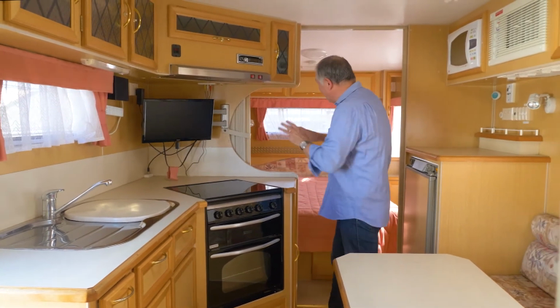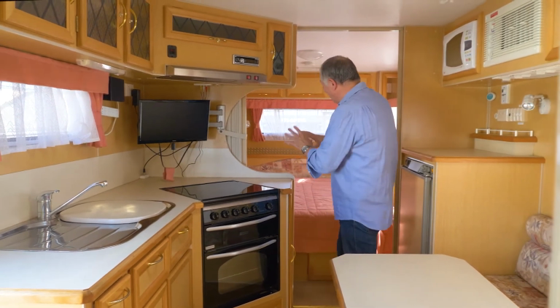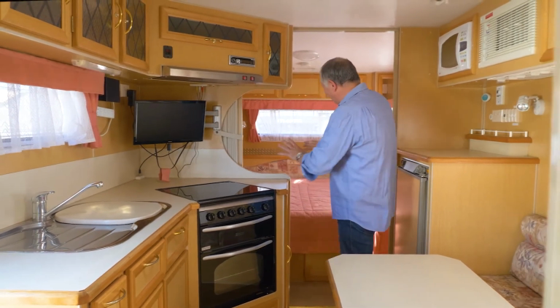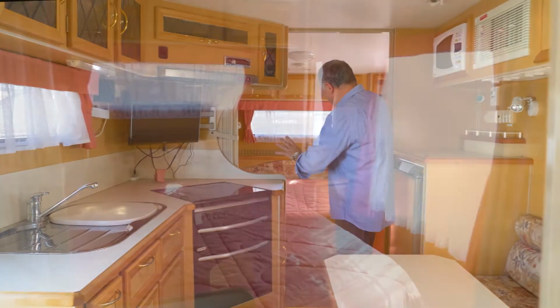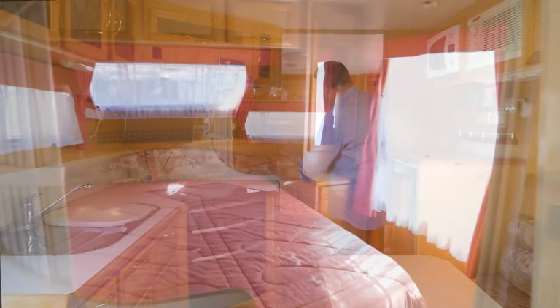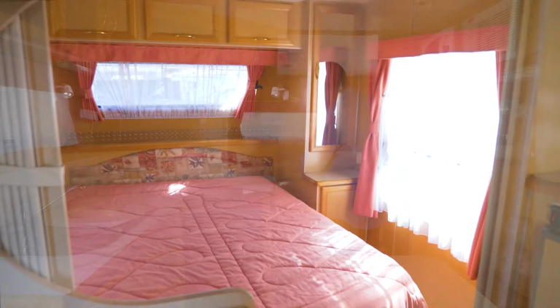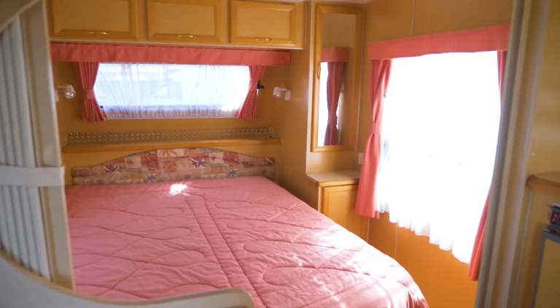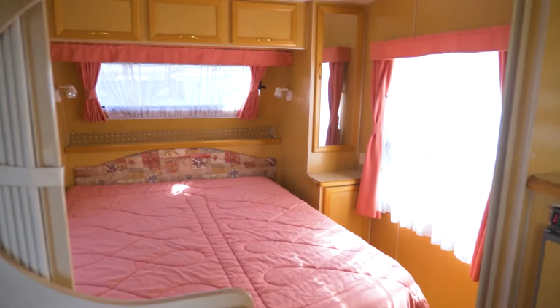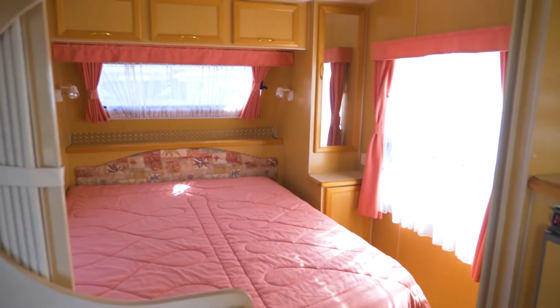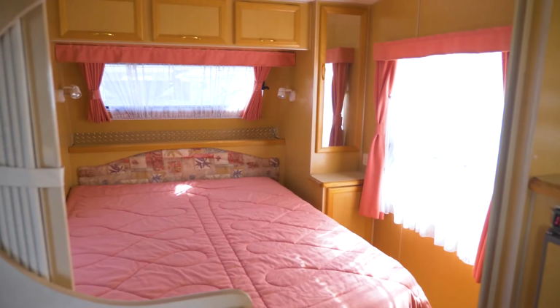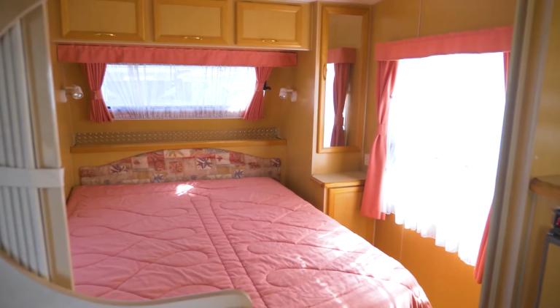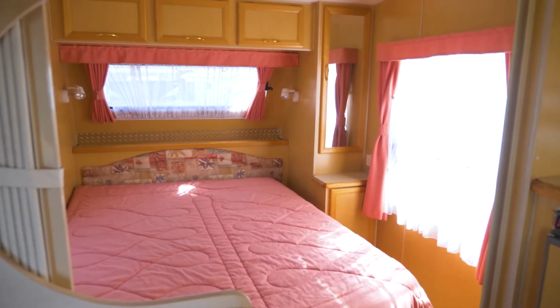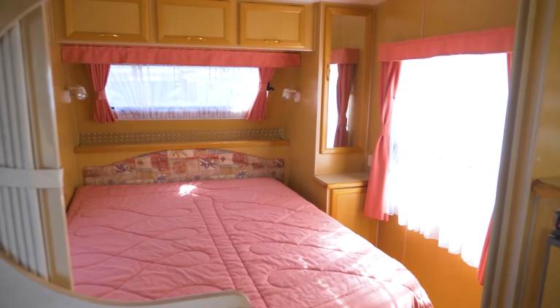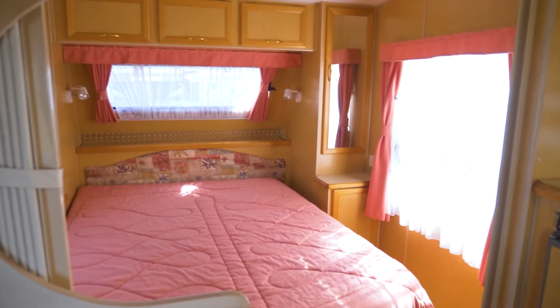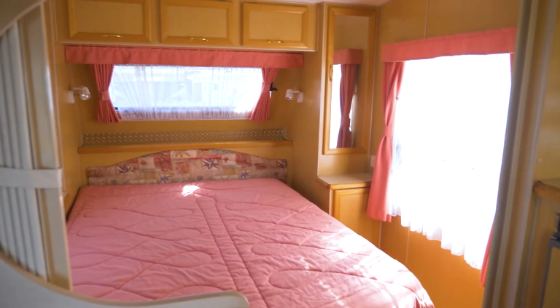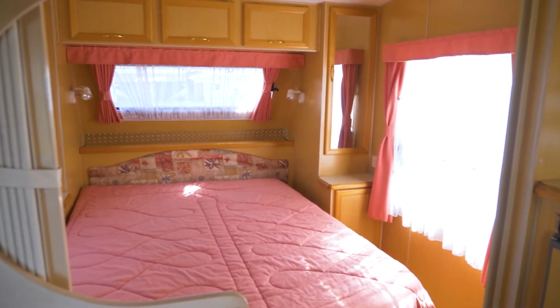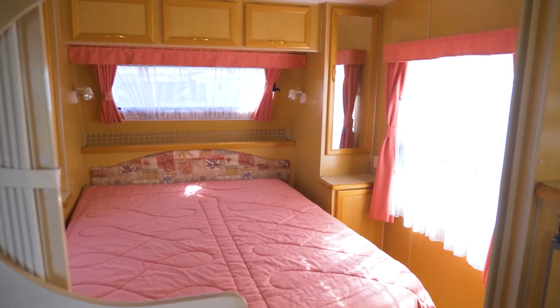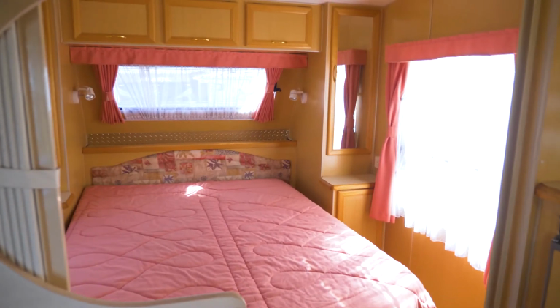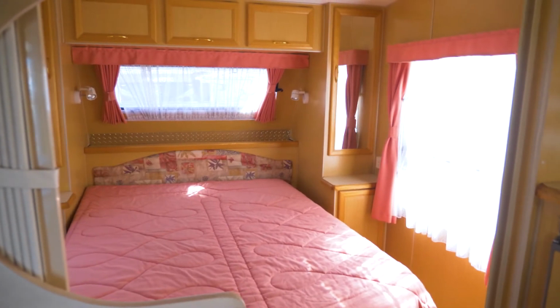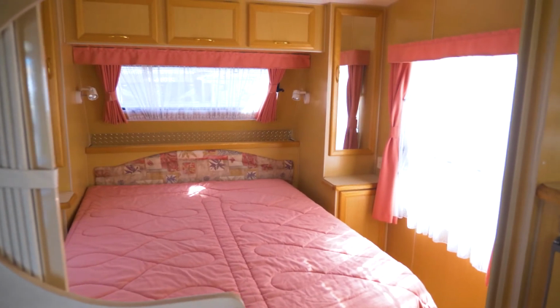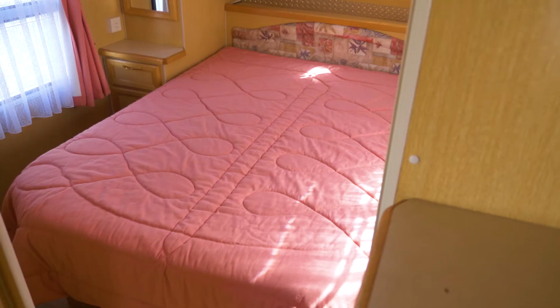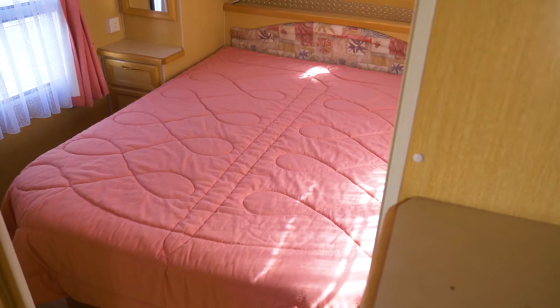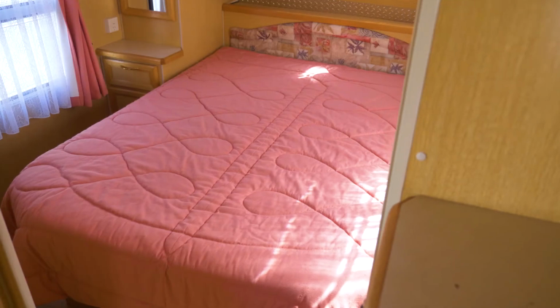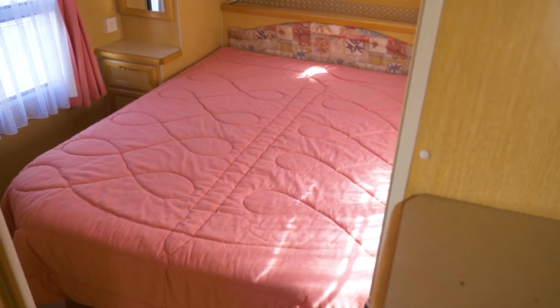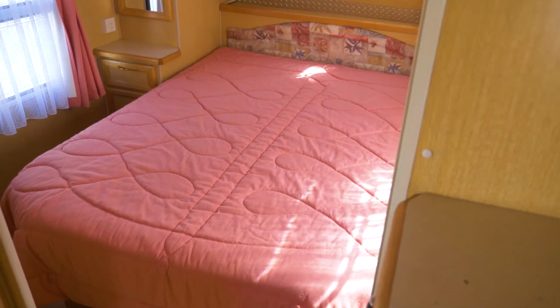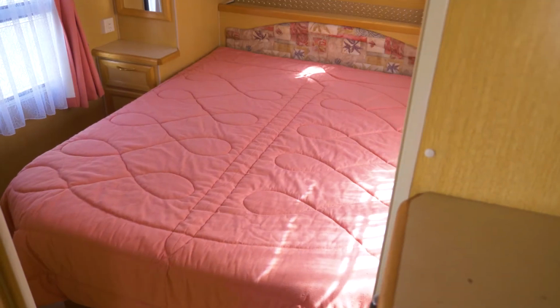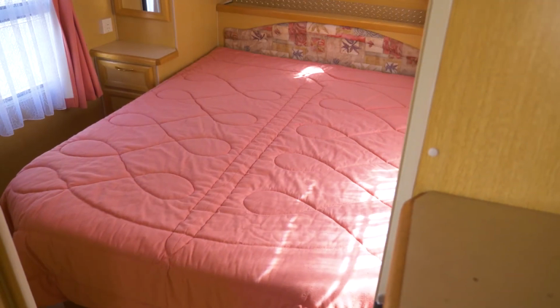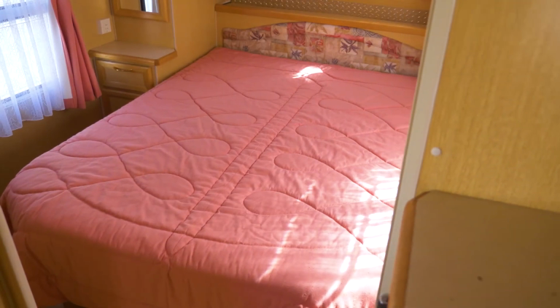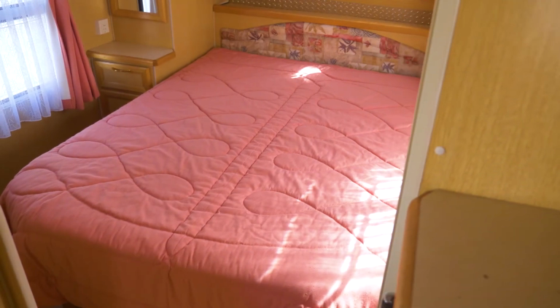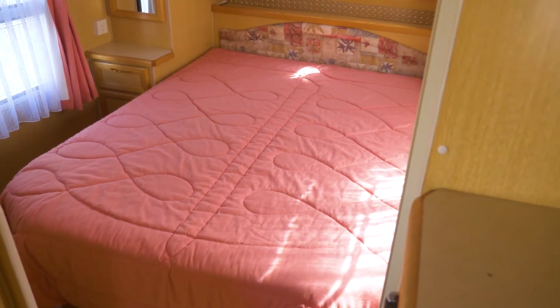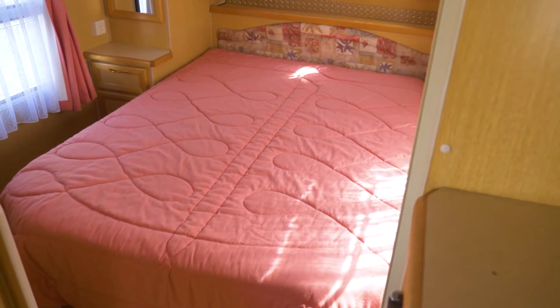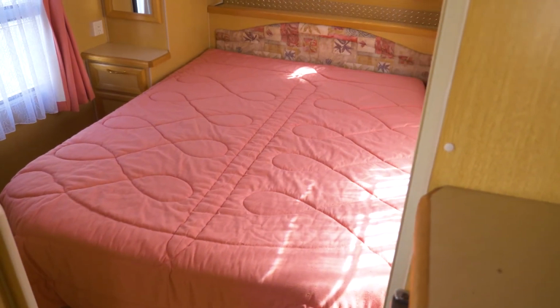Coming through, you've got the island bed. So you've got wardrobes either side, lots of storage. It's fabulous.